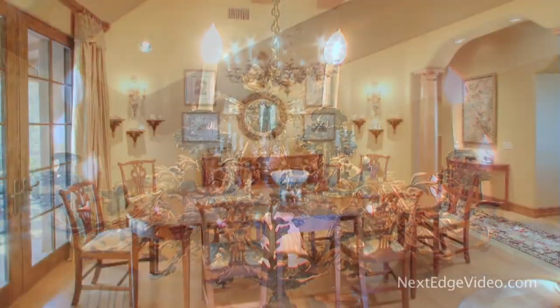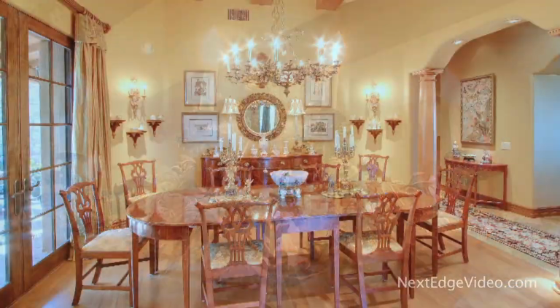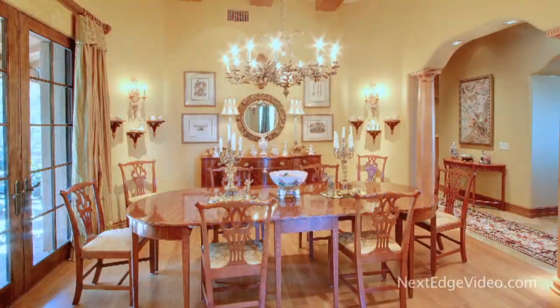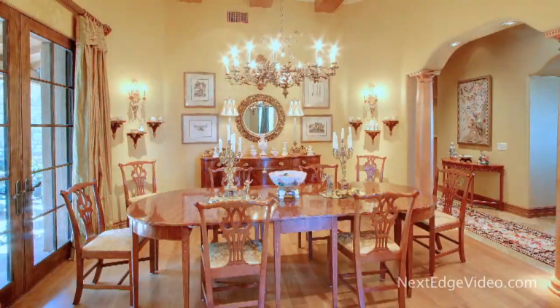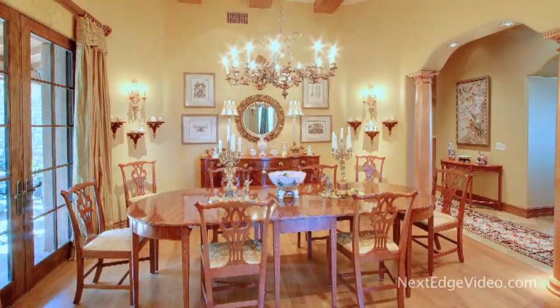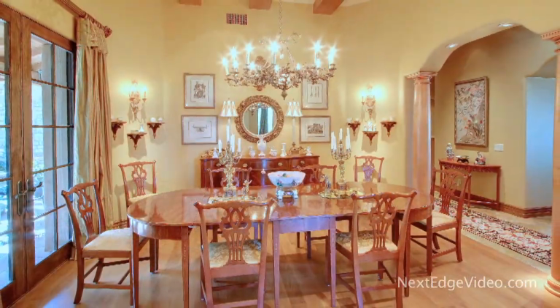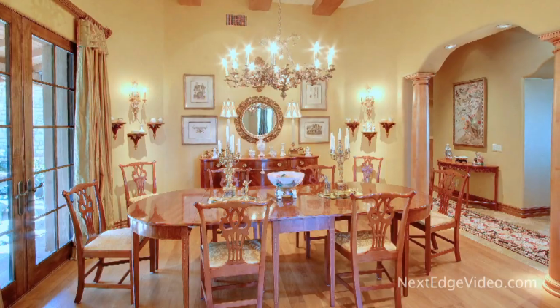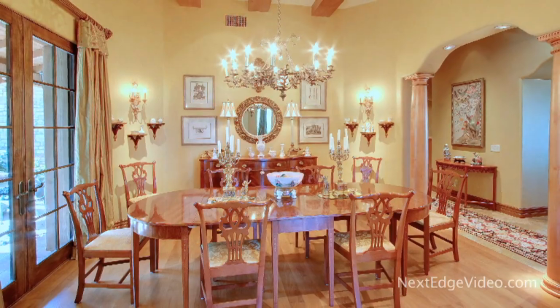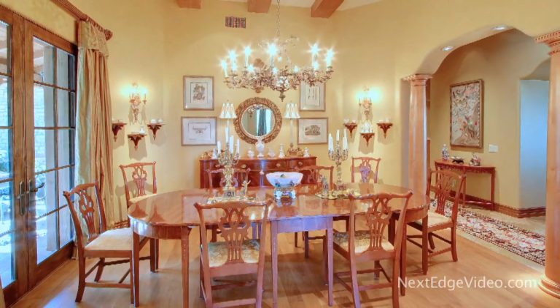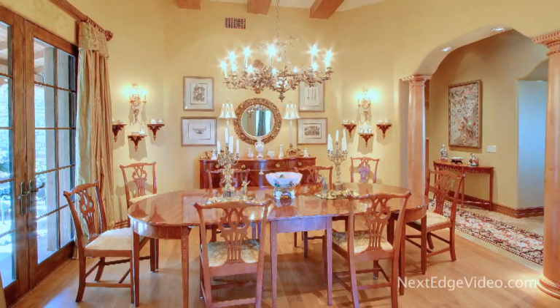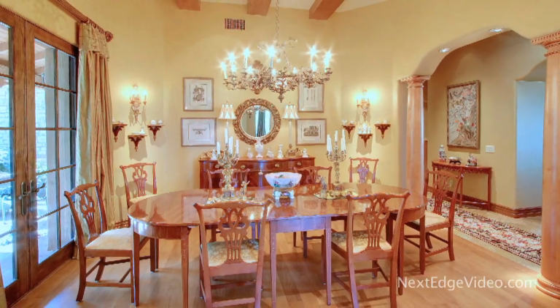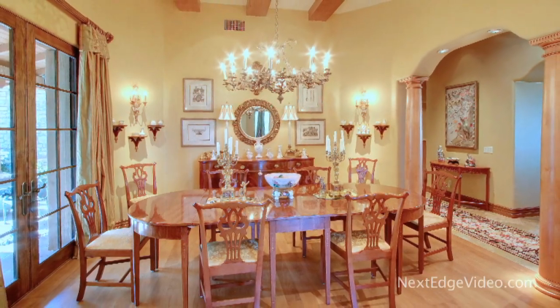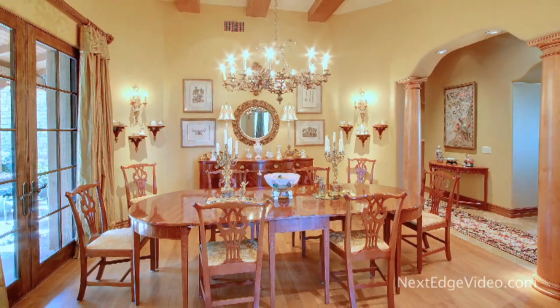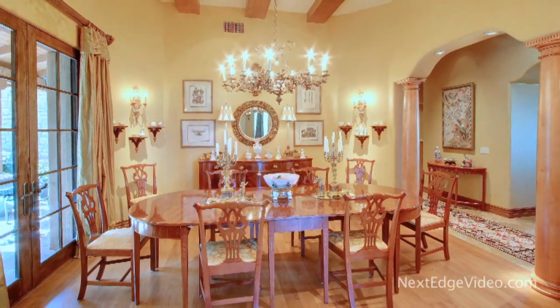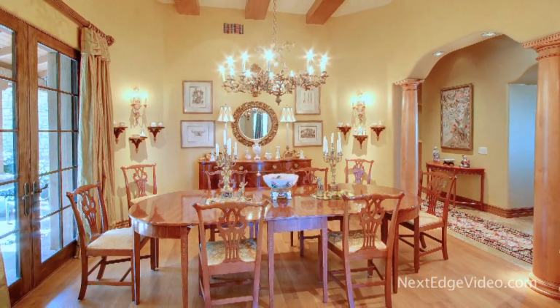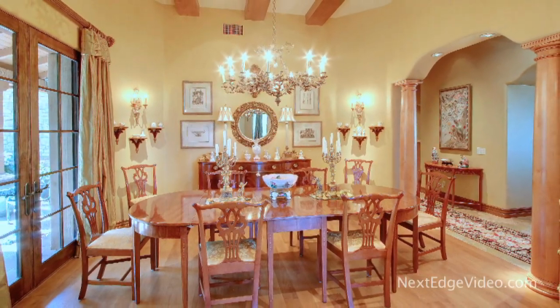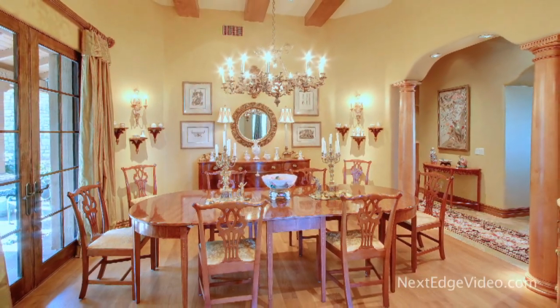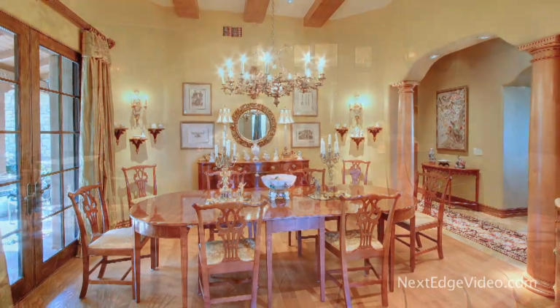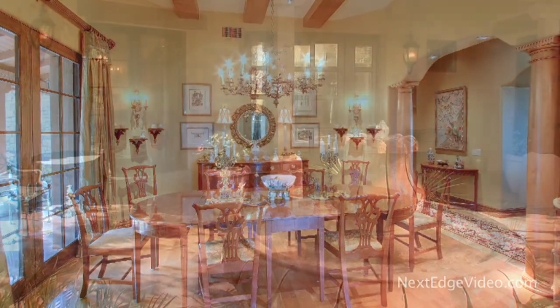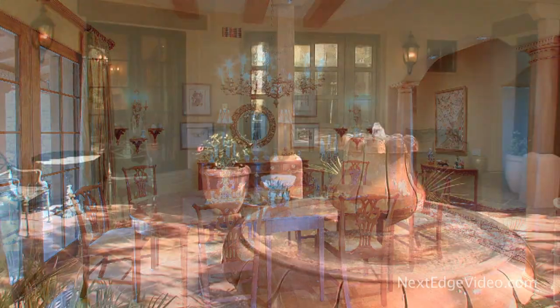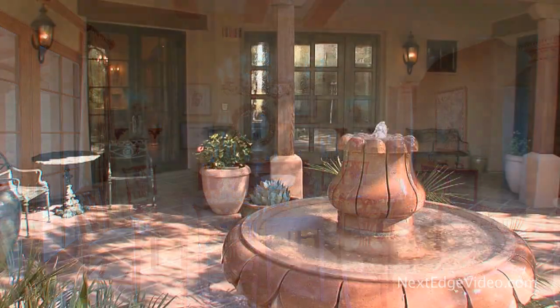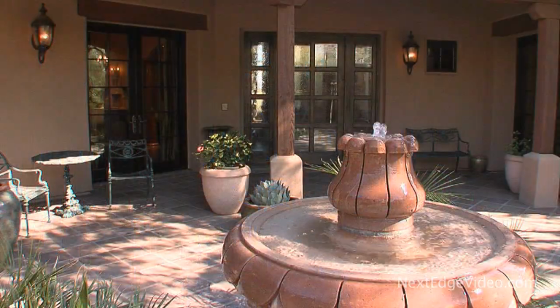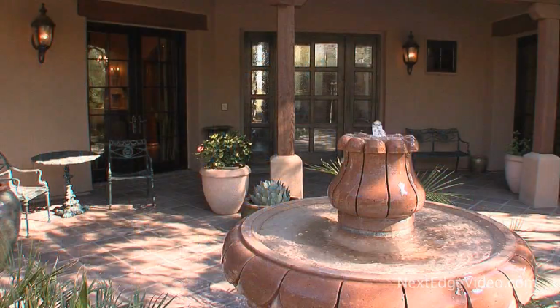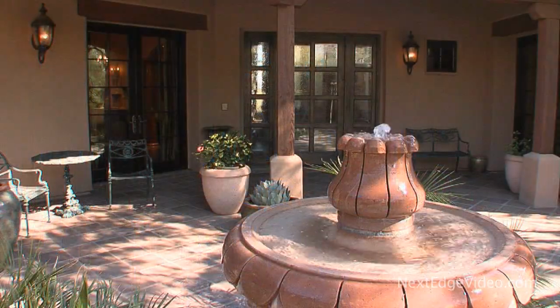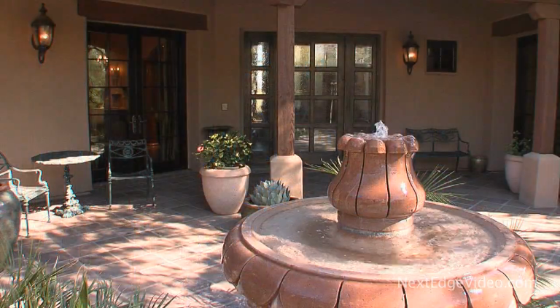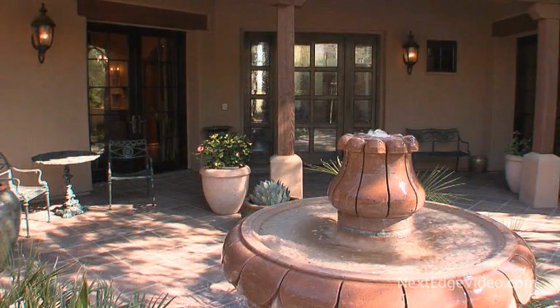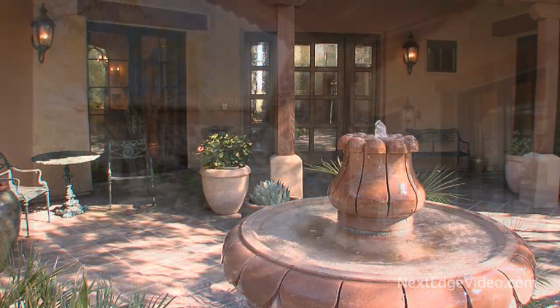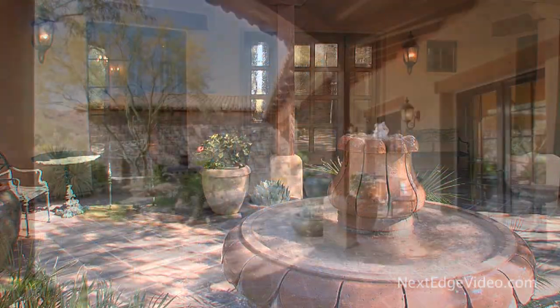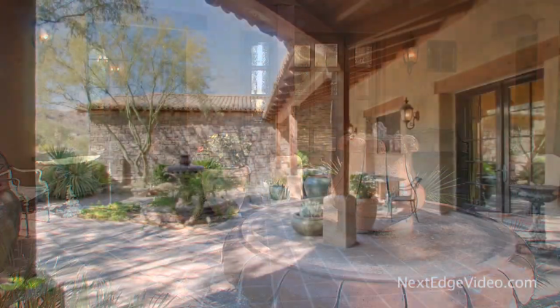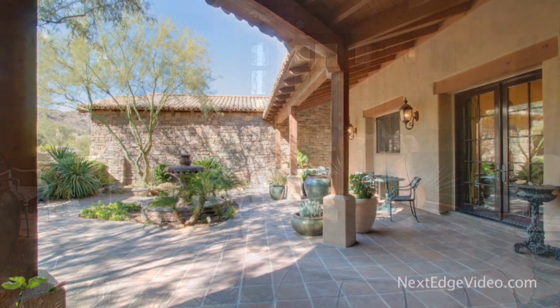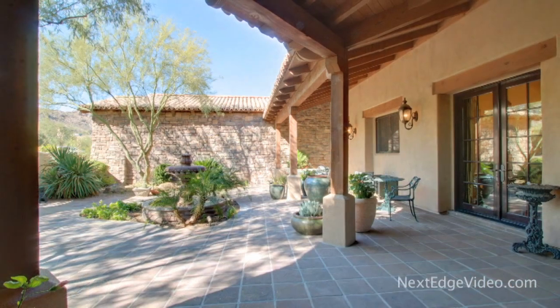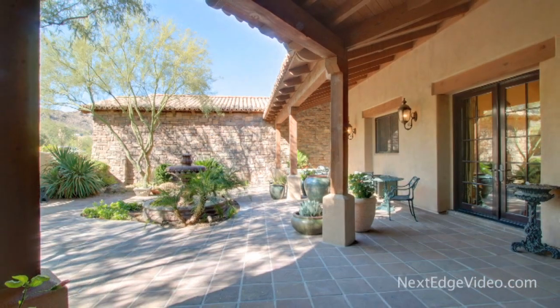Stately columns lead the way into the formal dining room. Opening to the shaded courtyard, it is ideal for entertaining.